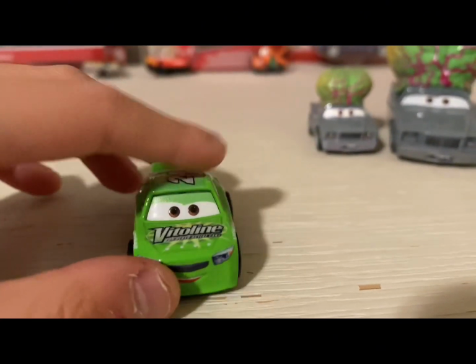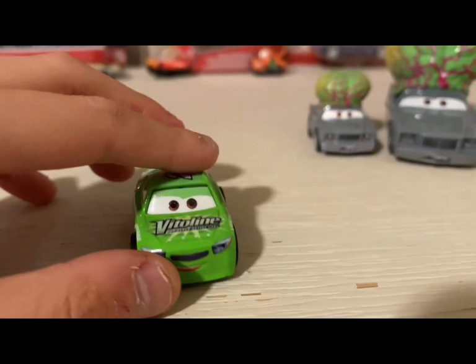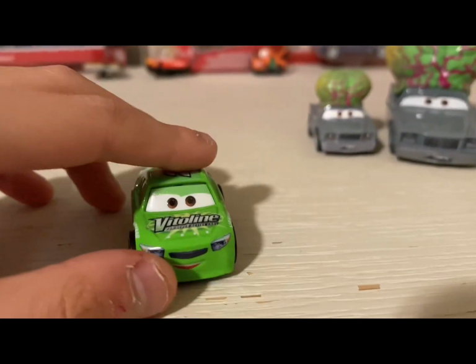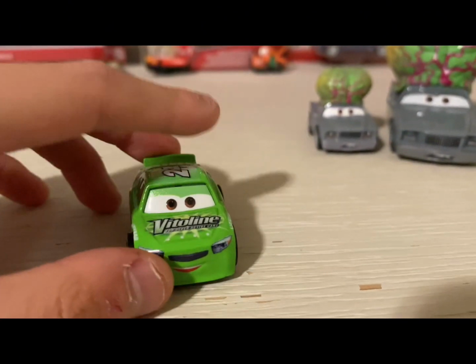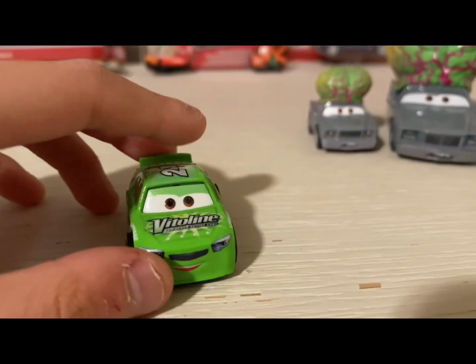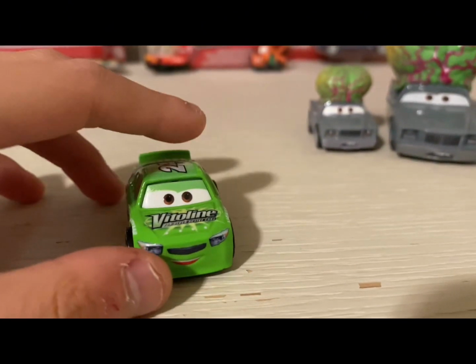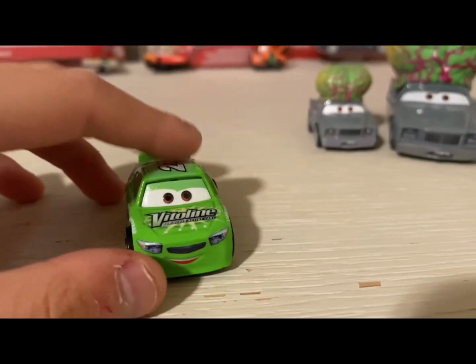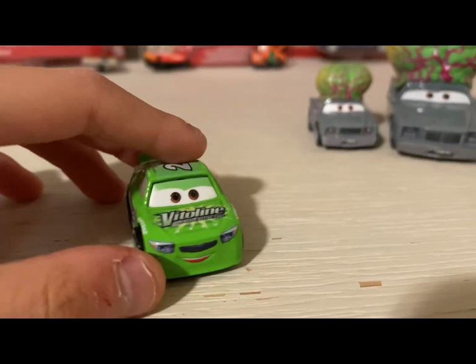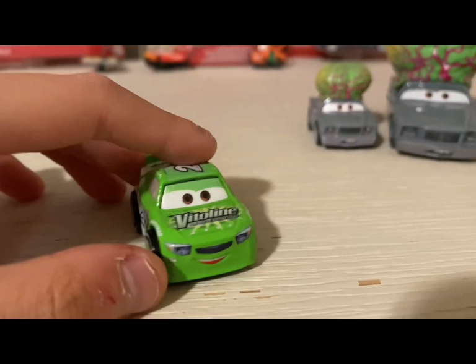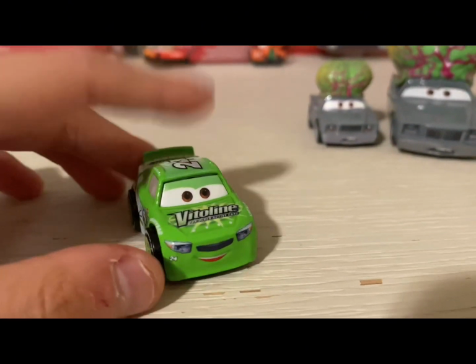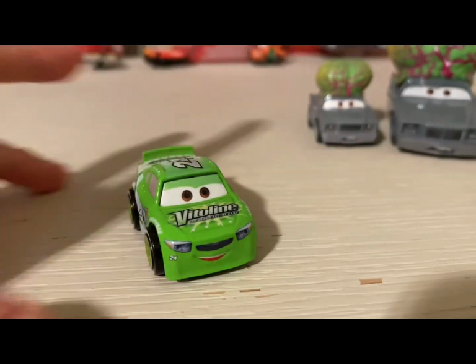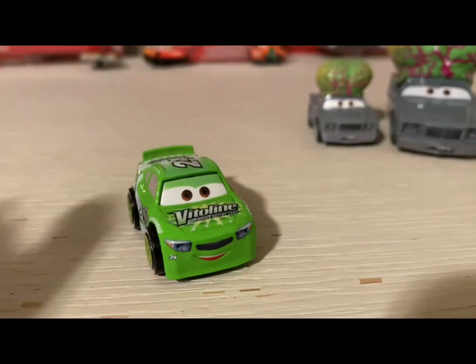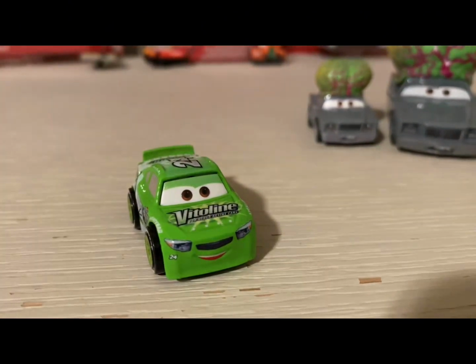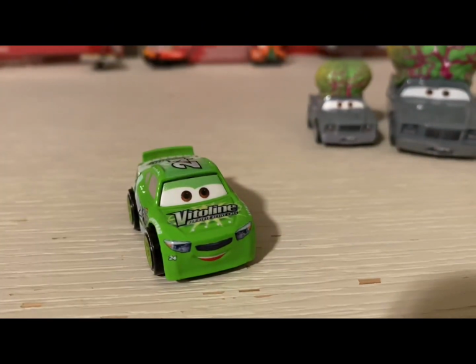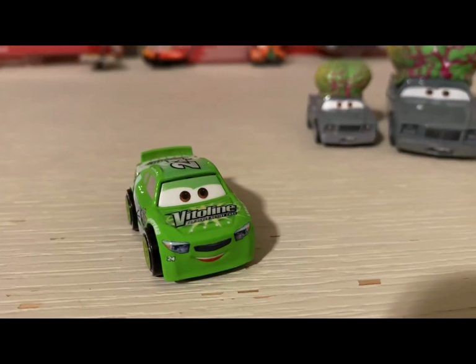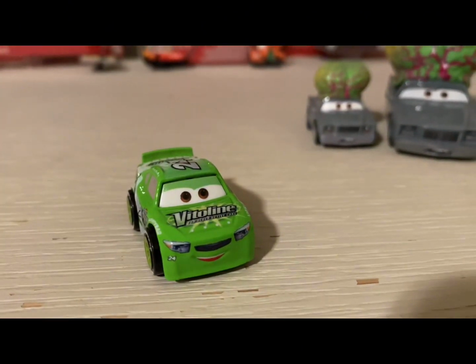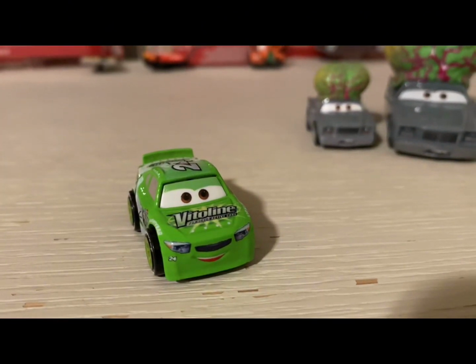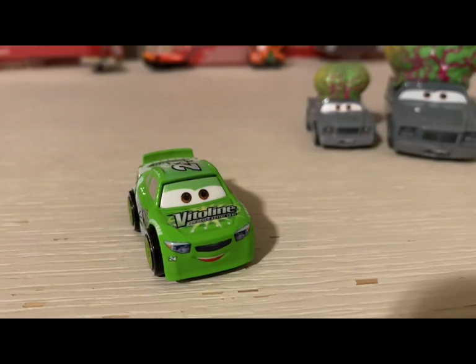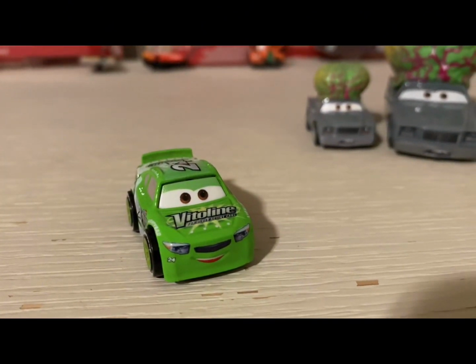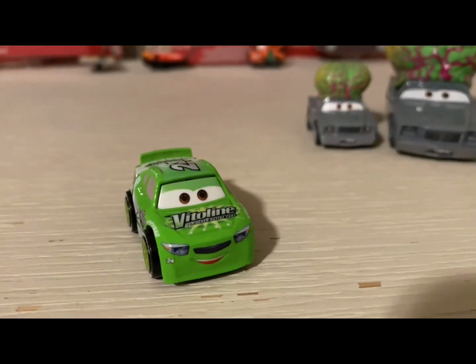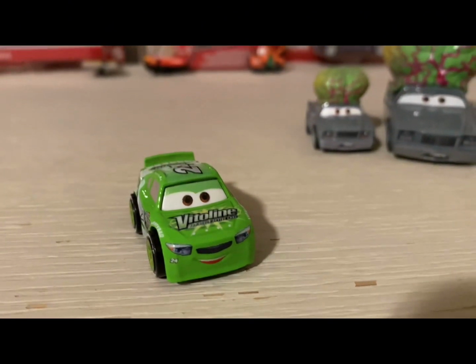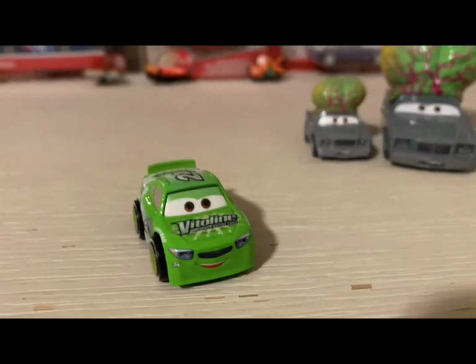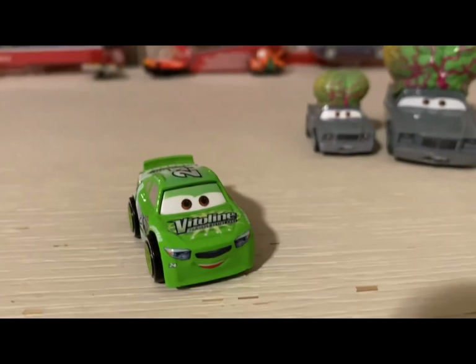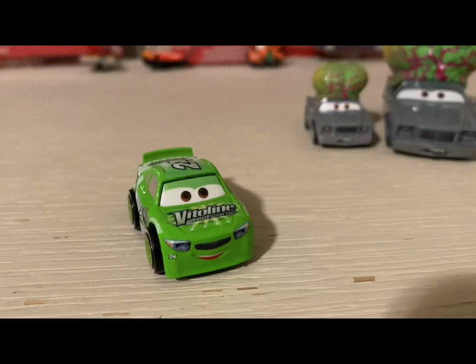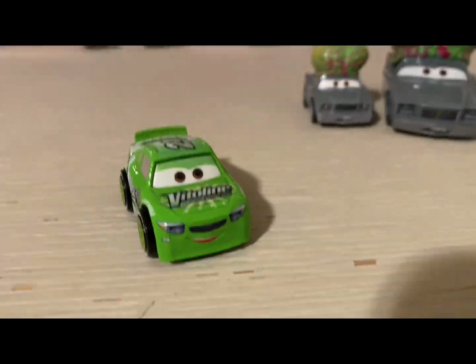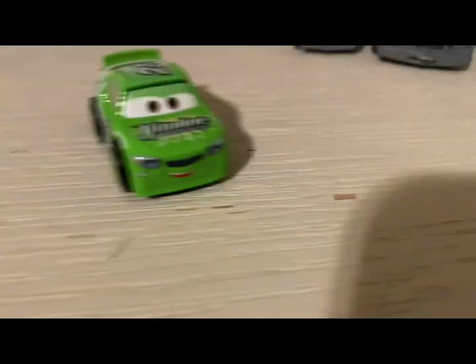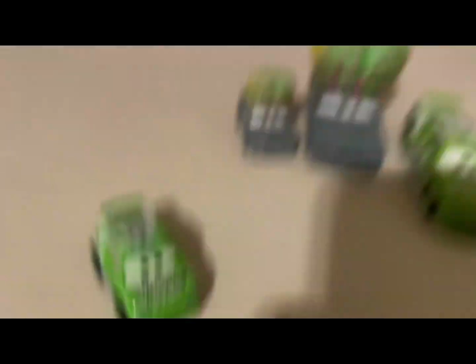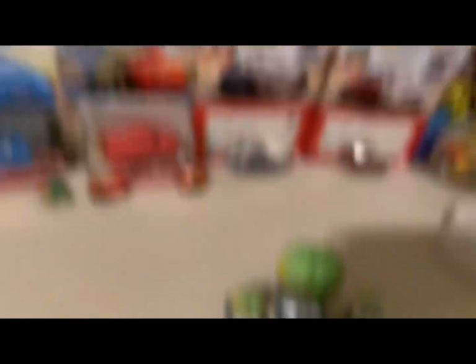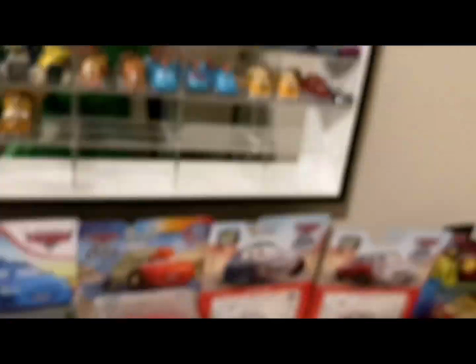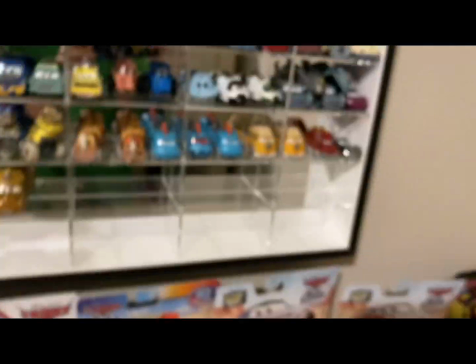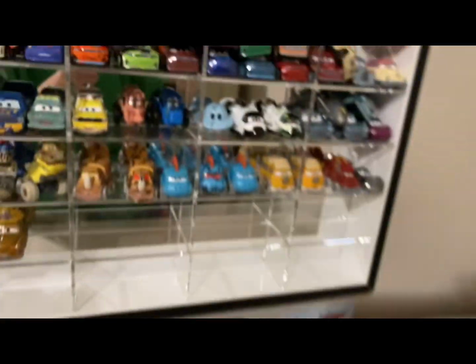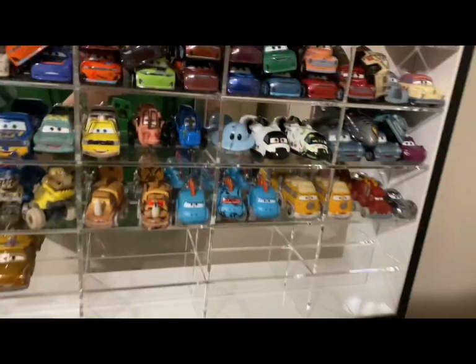Oh my gosh, I never had a mini racer Brick before. Well, the only mini racer Brick I had was the XRS version.